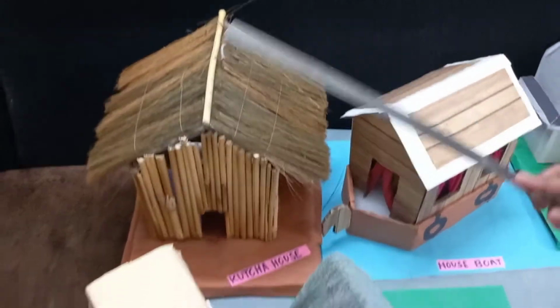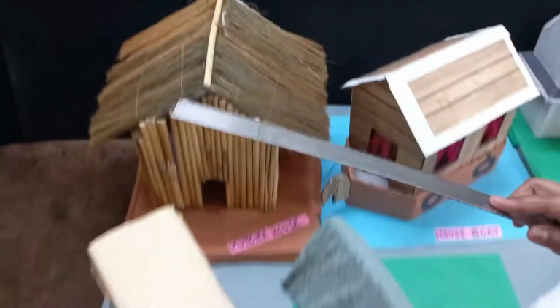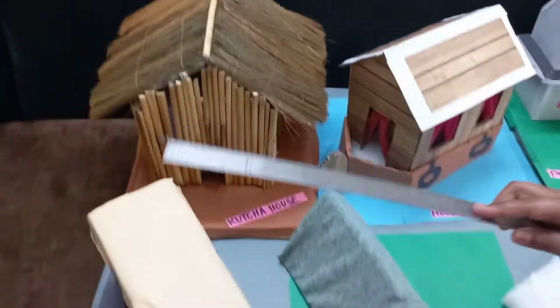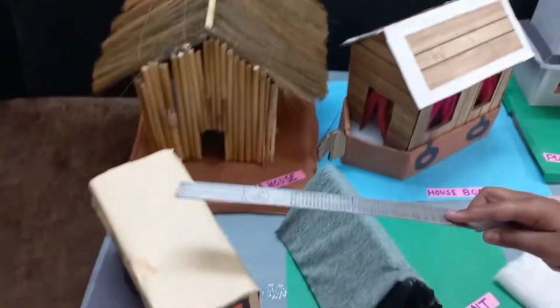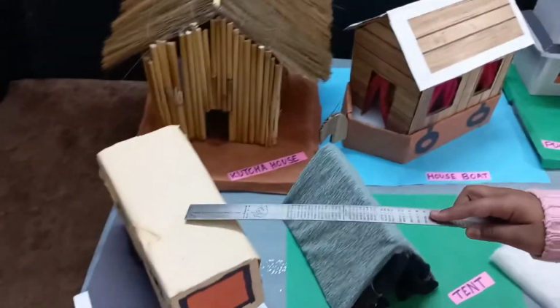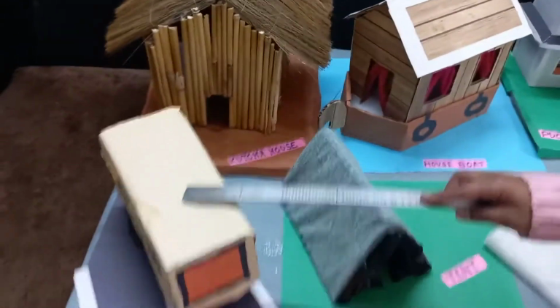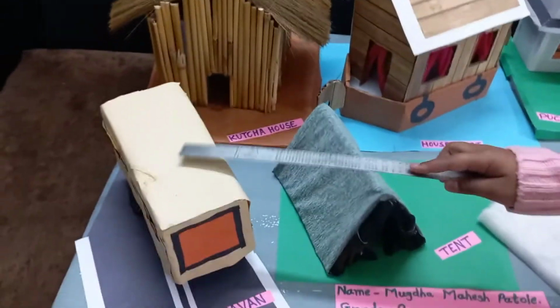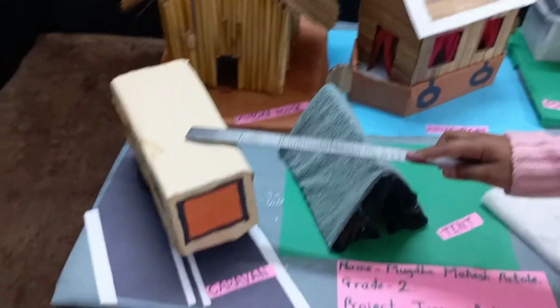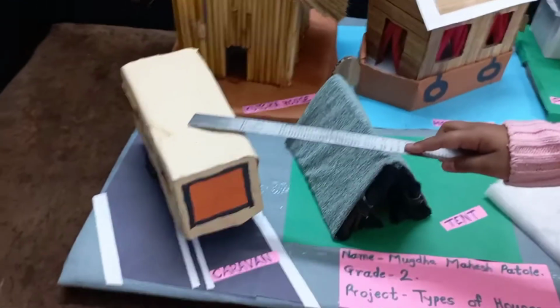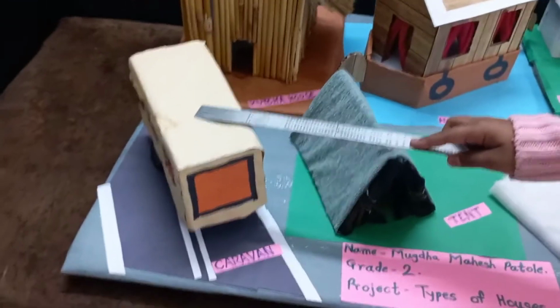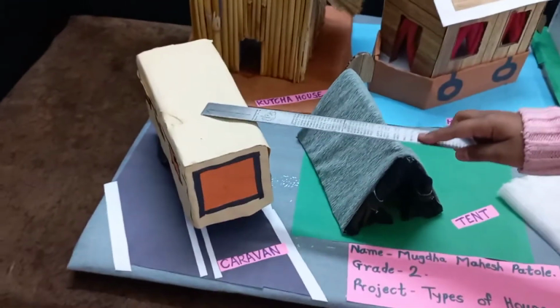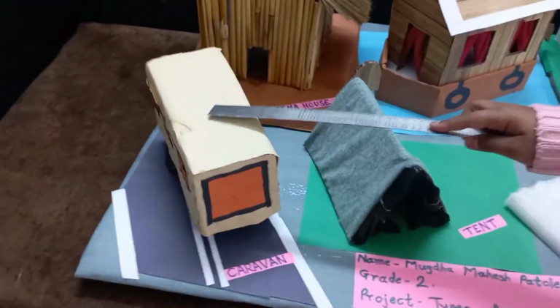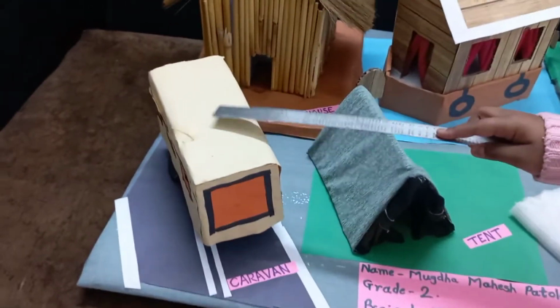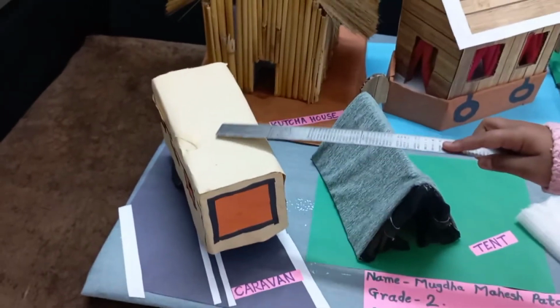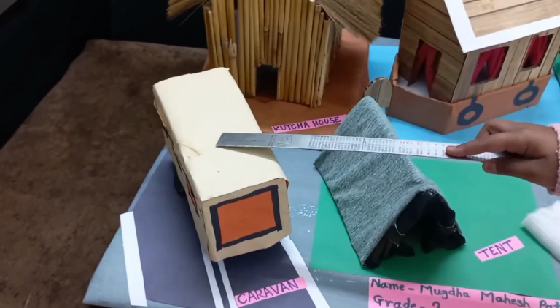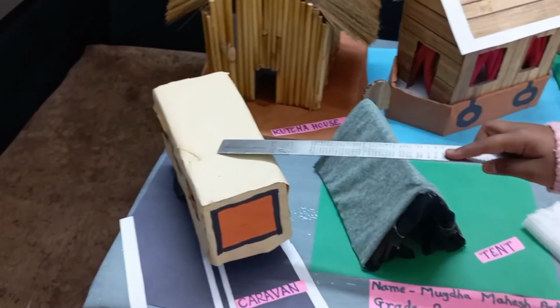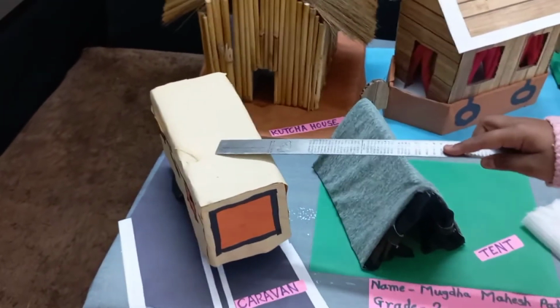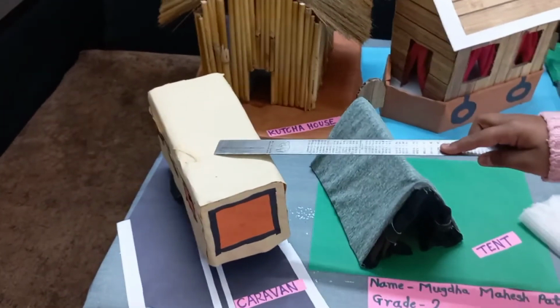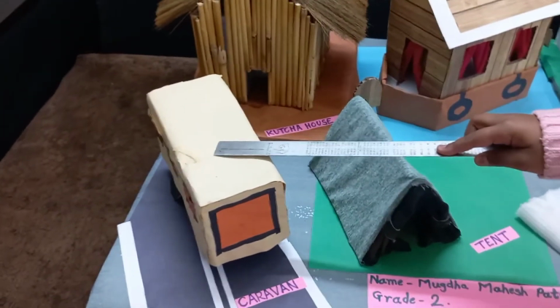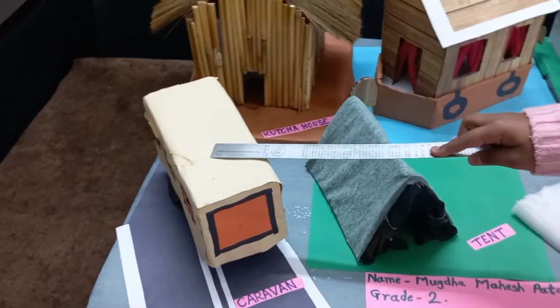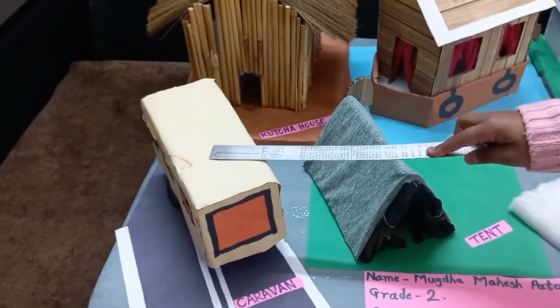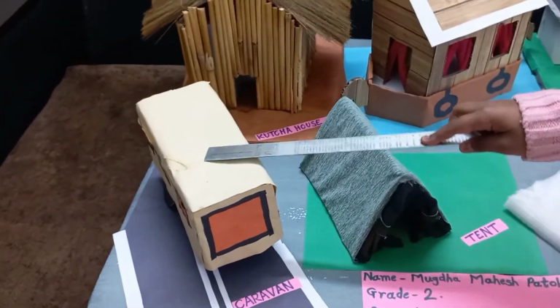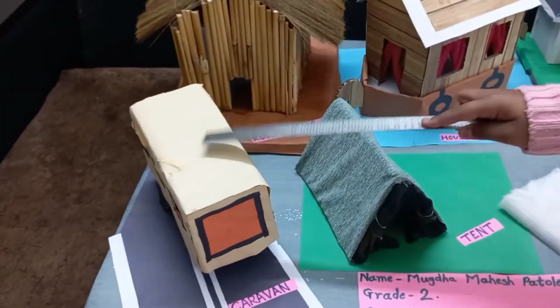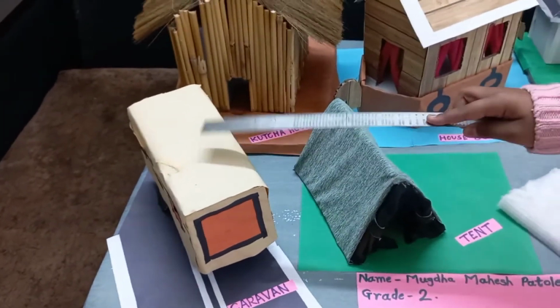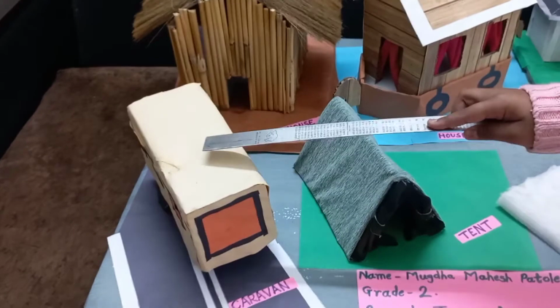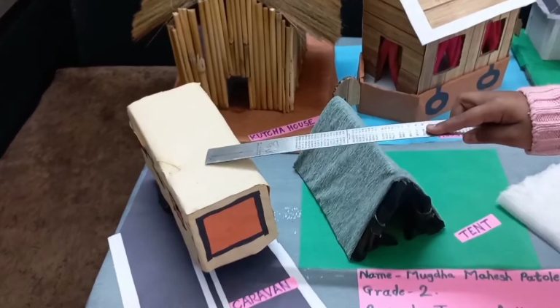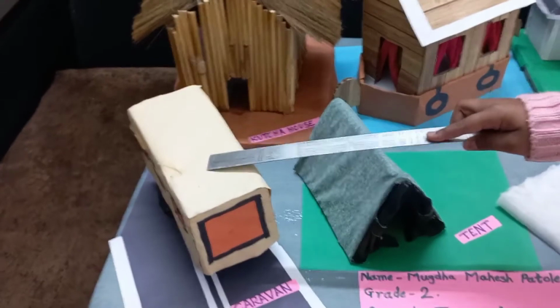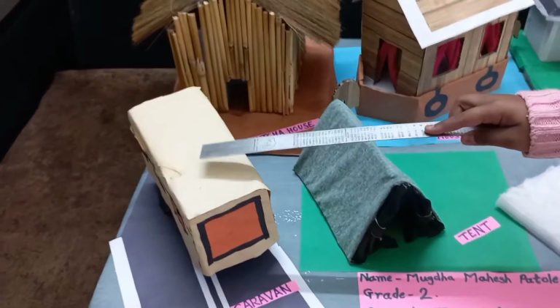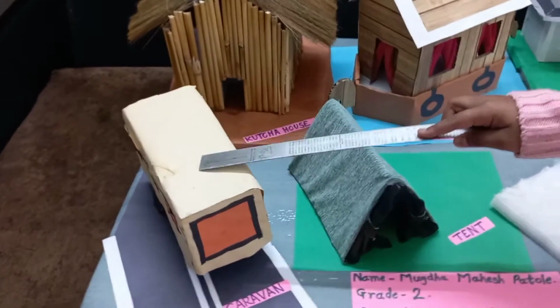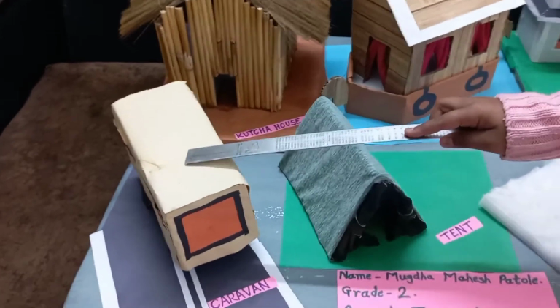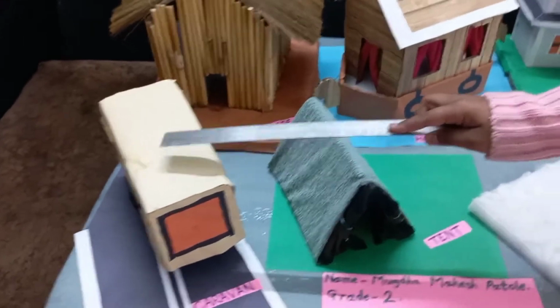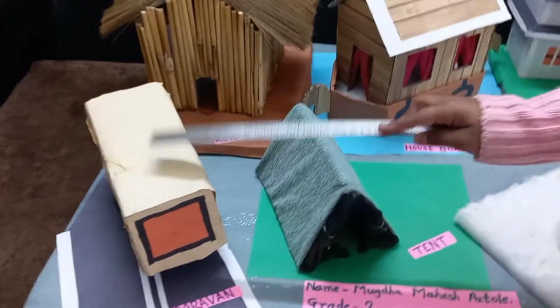Number 4, this is a Caravan. Caravan is a house on wheels.